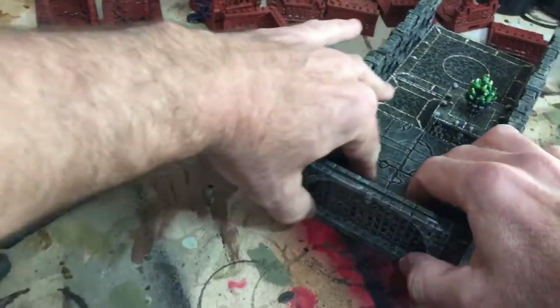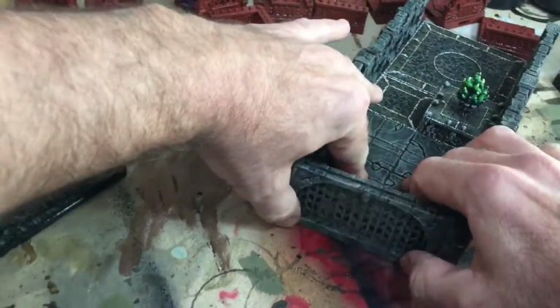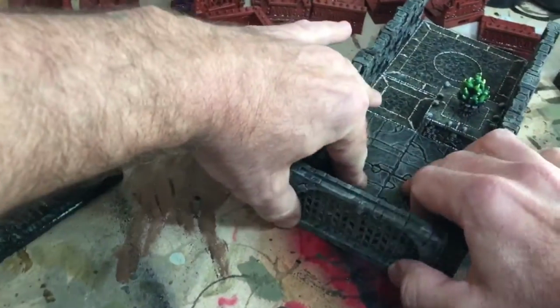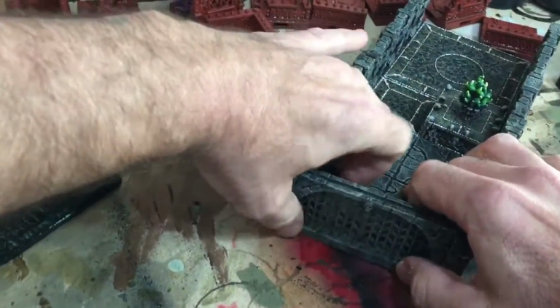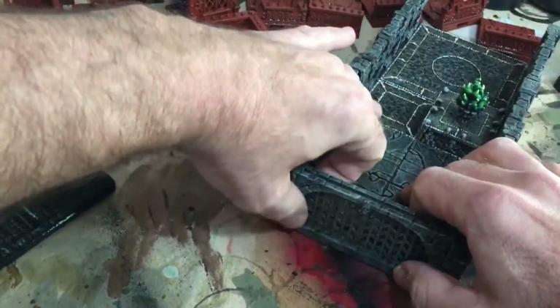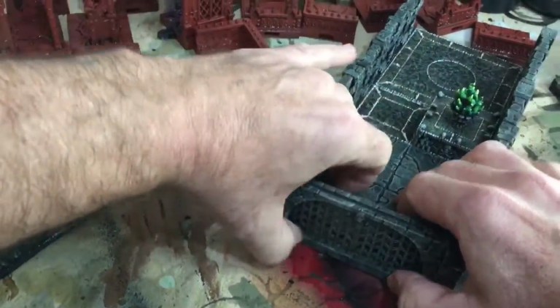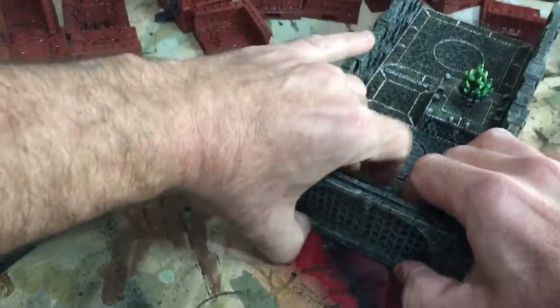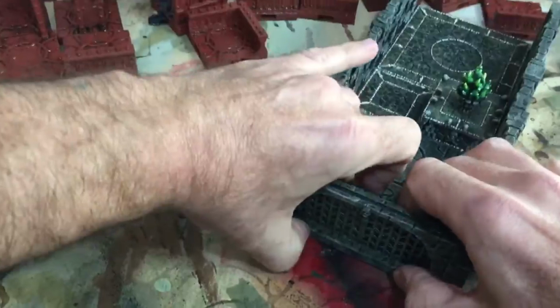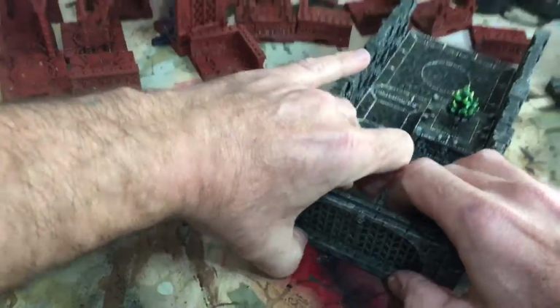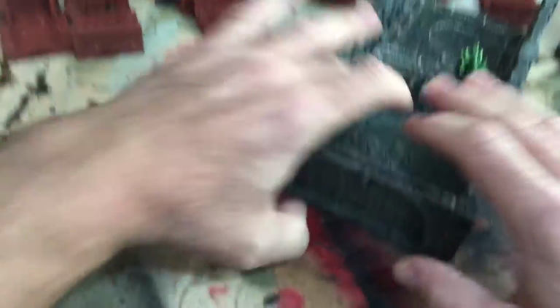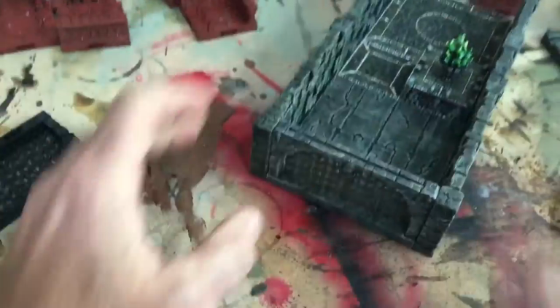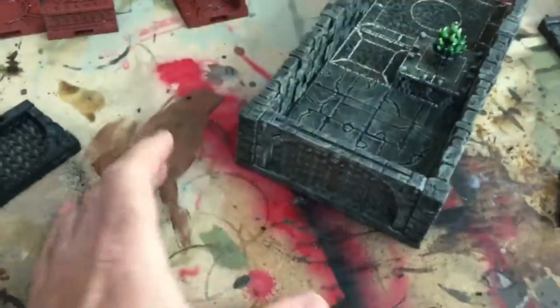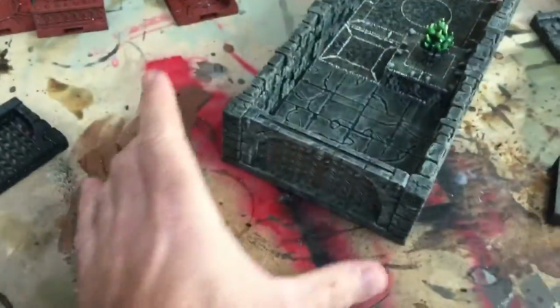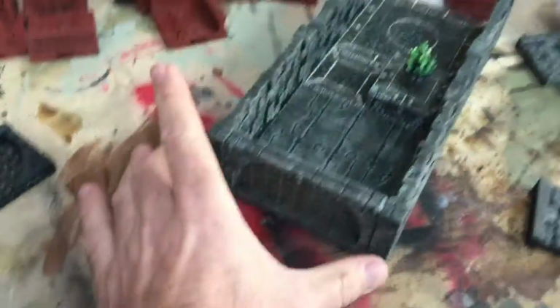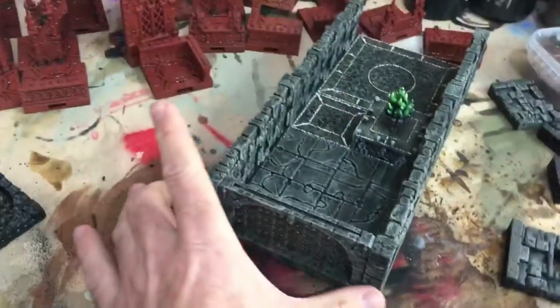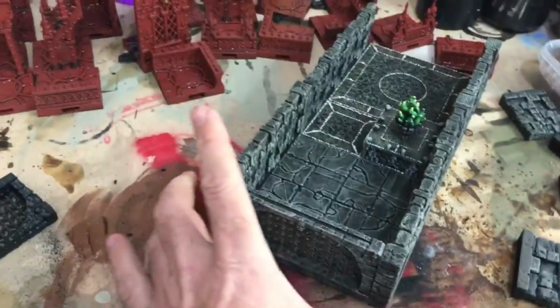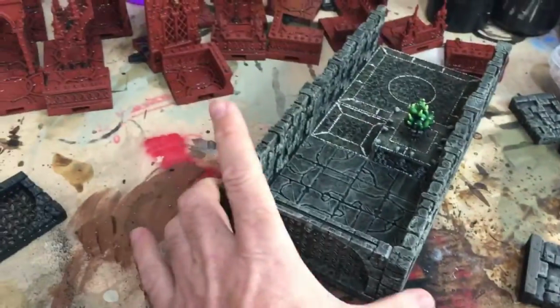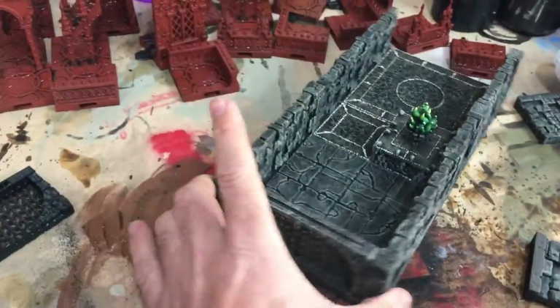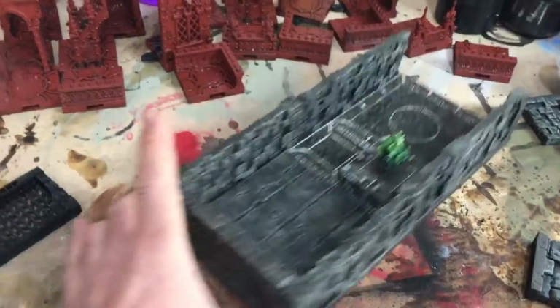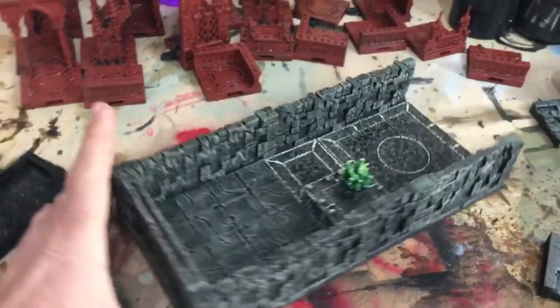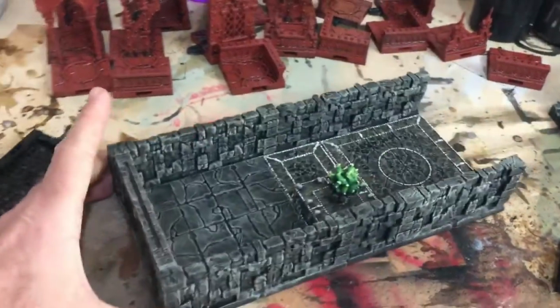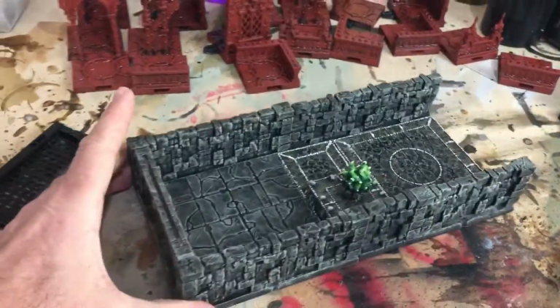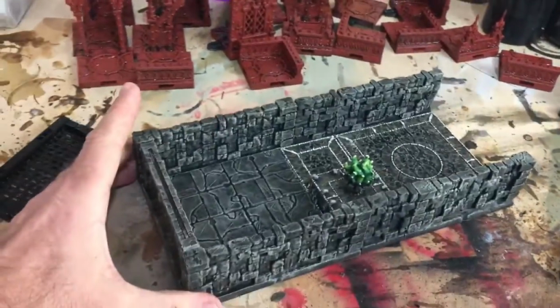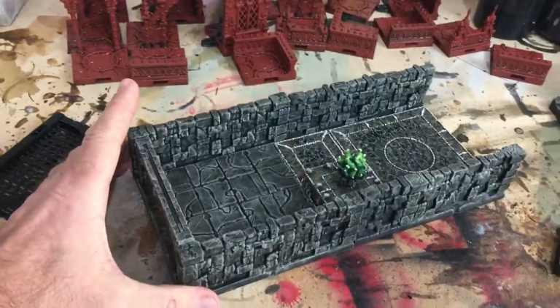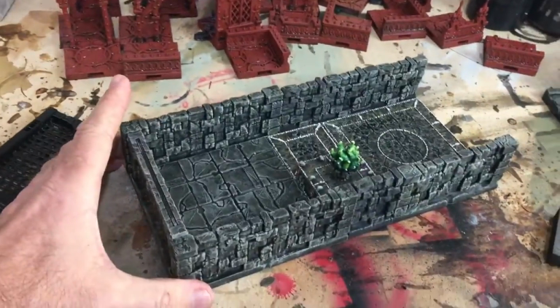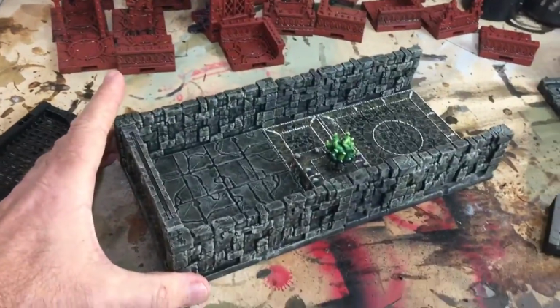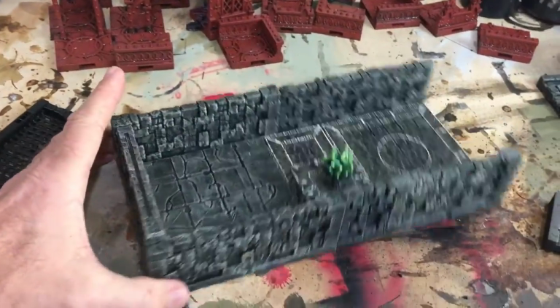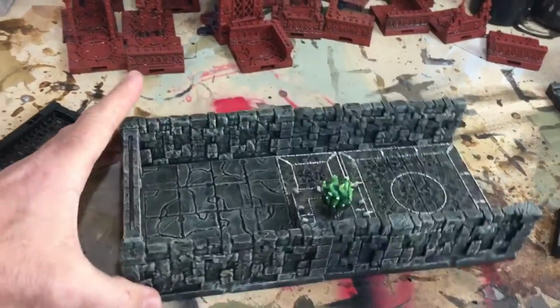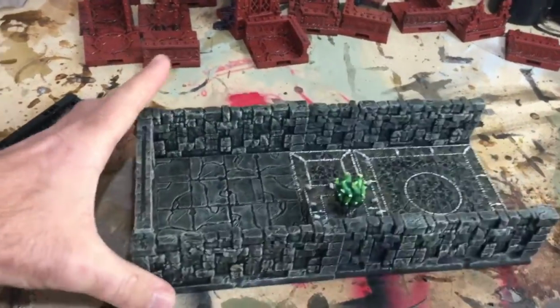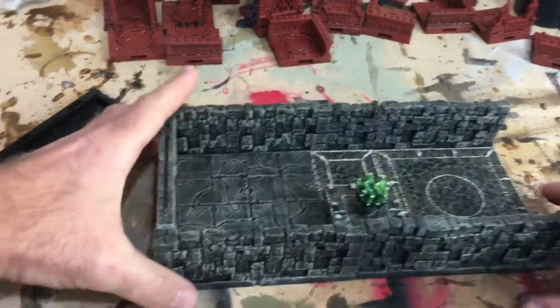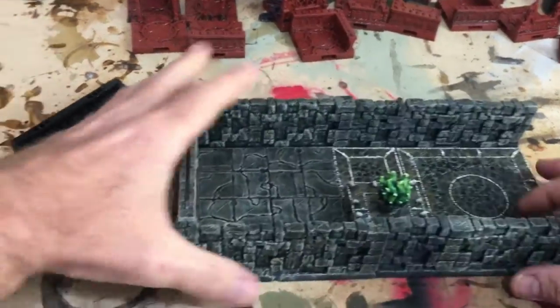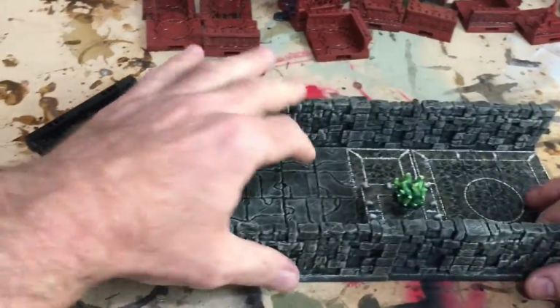These are the crypts in progress — they look pretty good.